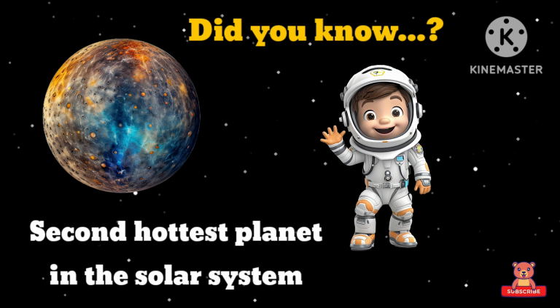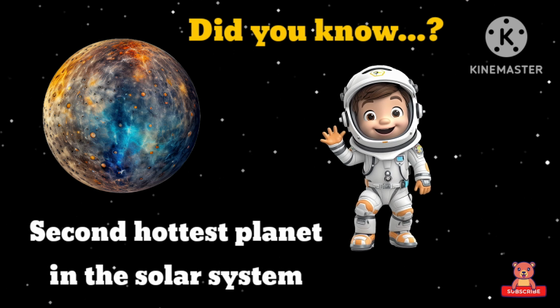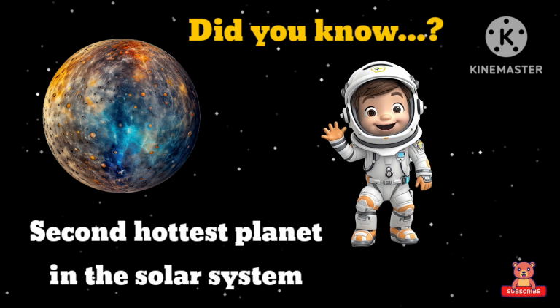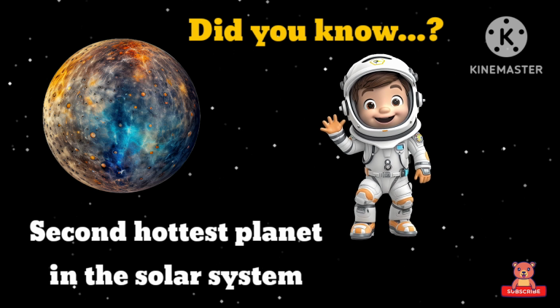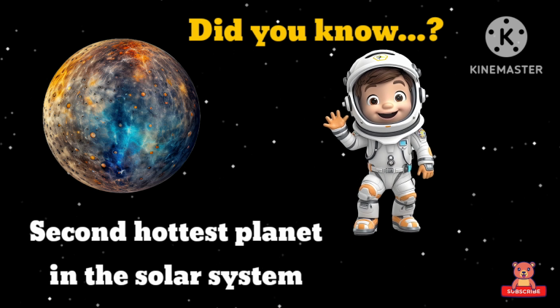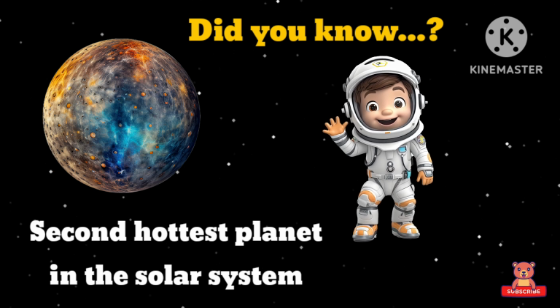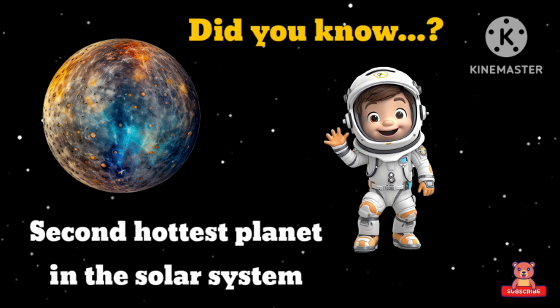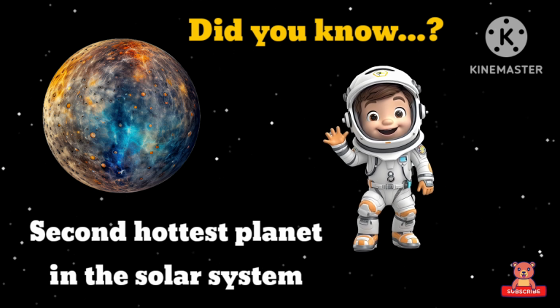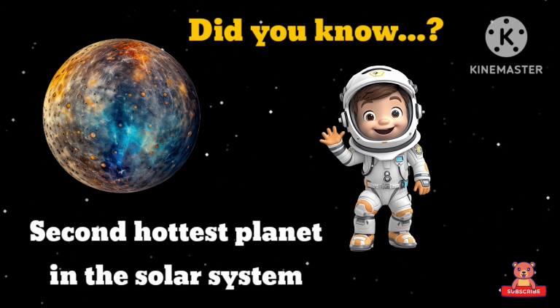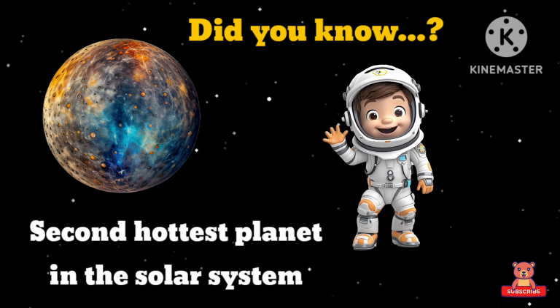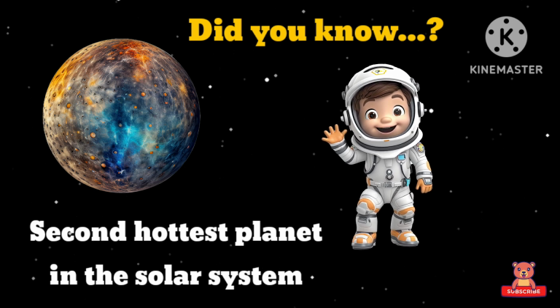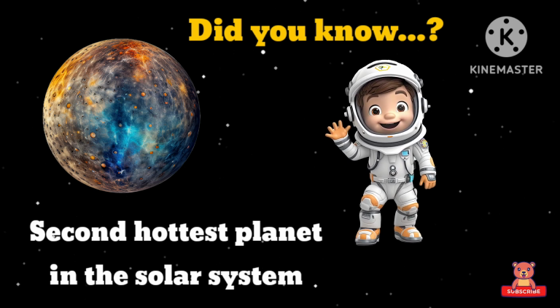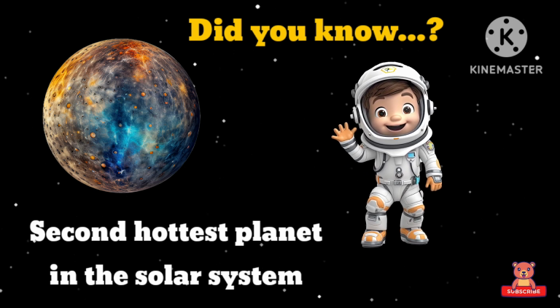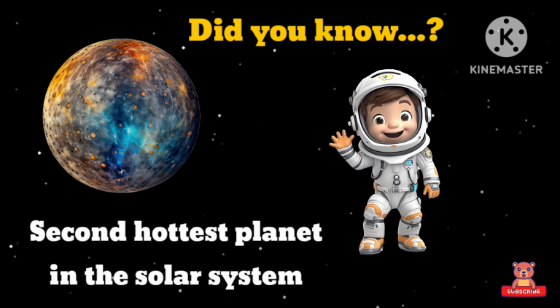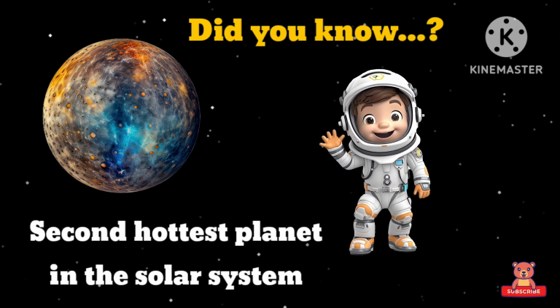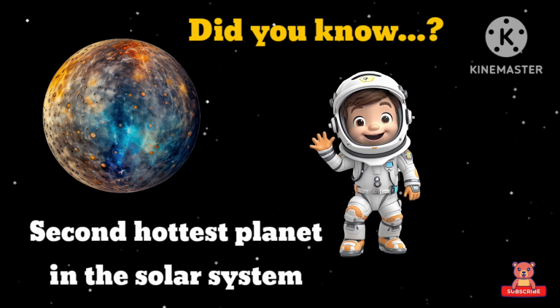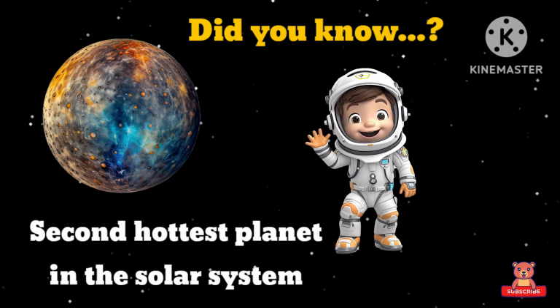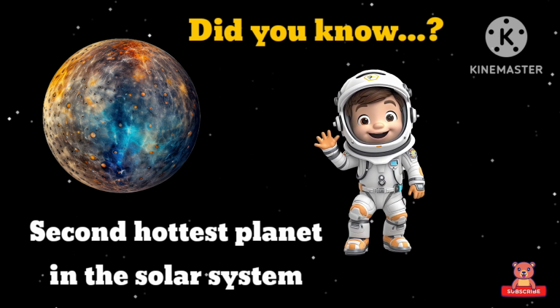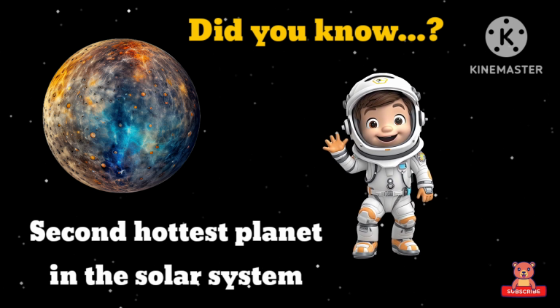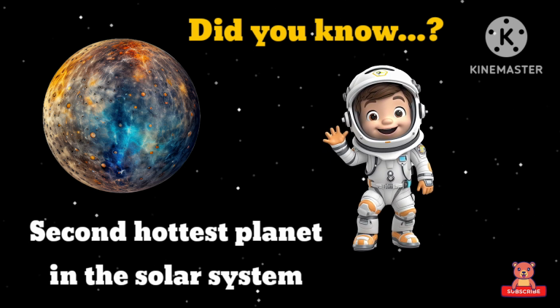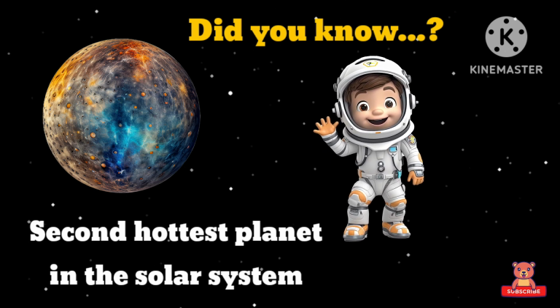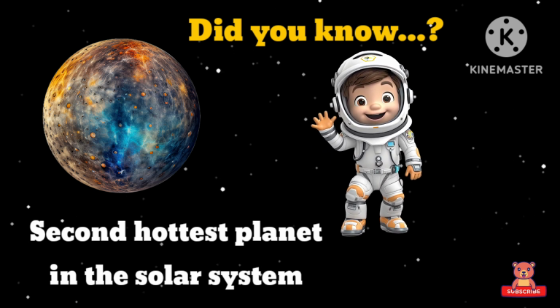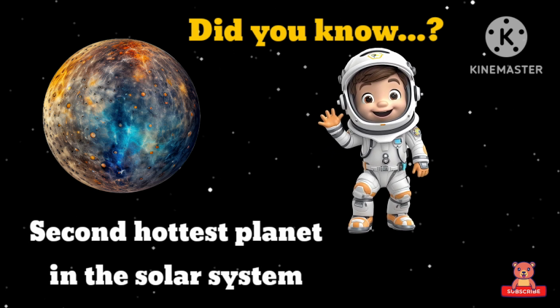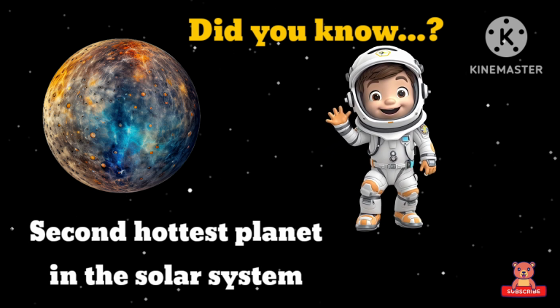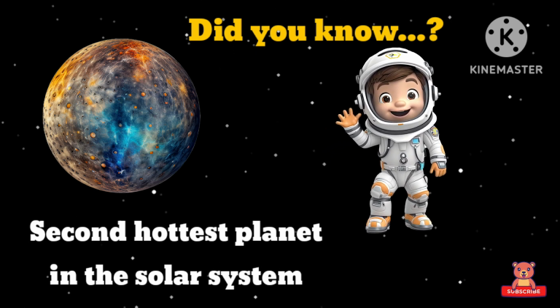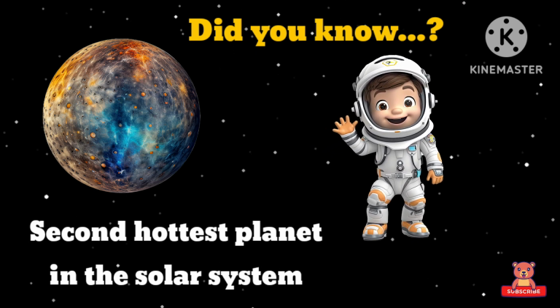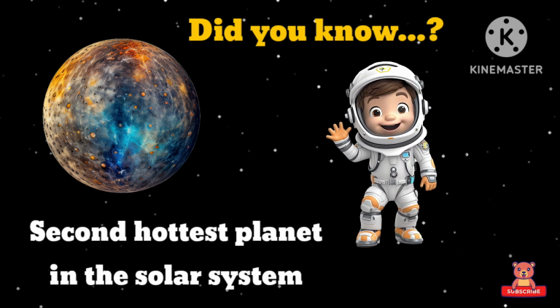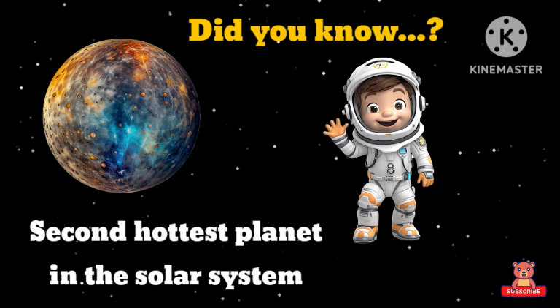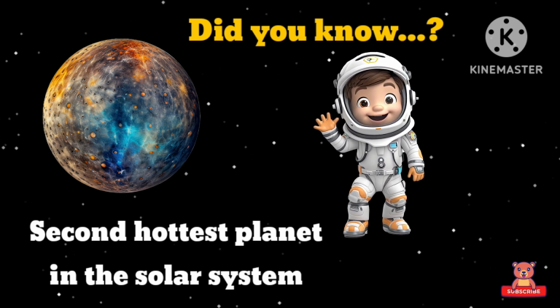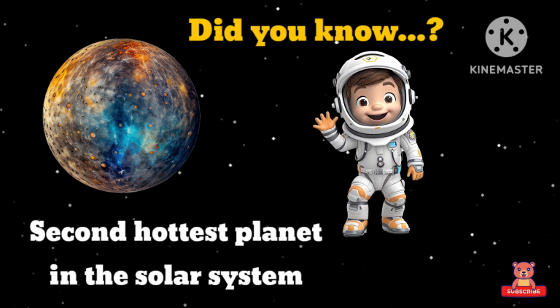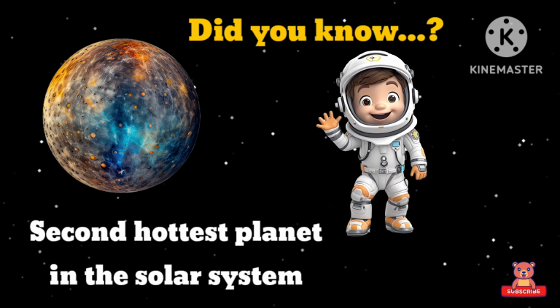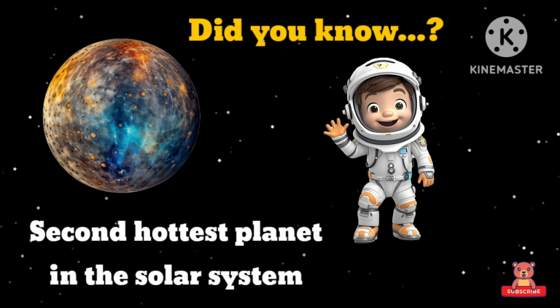Moon's gravity is one-sixth of Earth's gravity. Mercury — did you know Mercury is the closest planet to the Sun? It is the second hottest planet in the solar system.